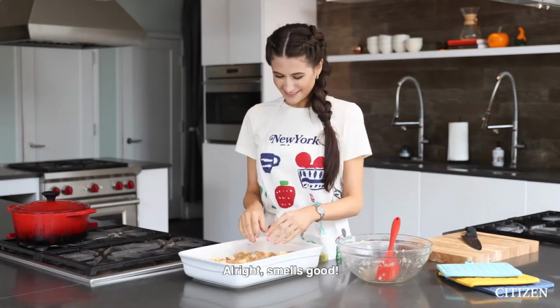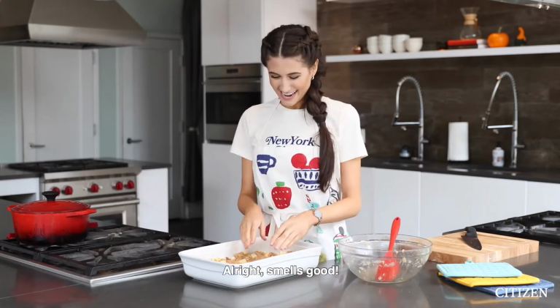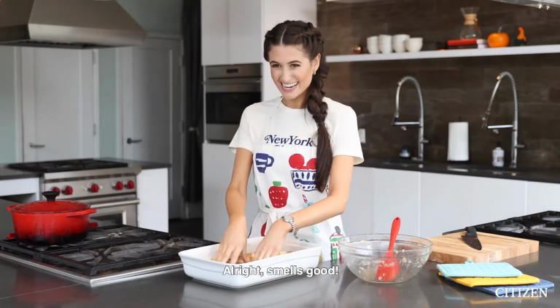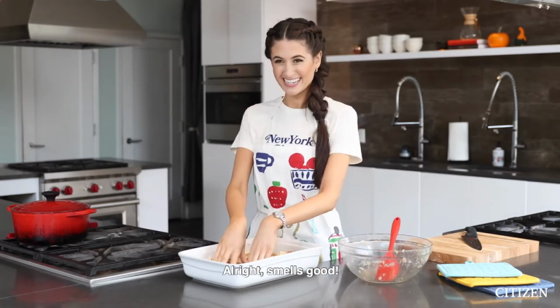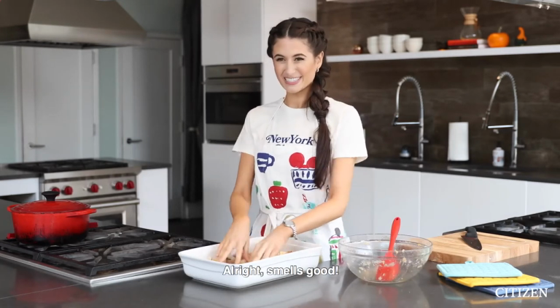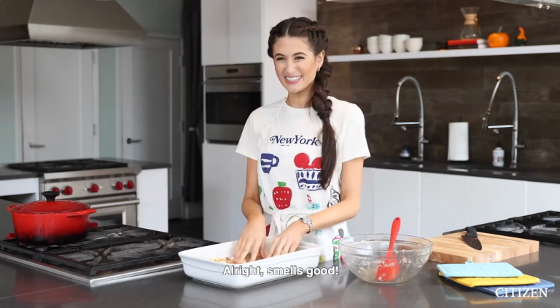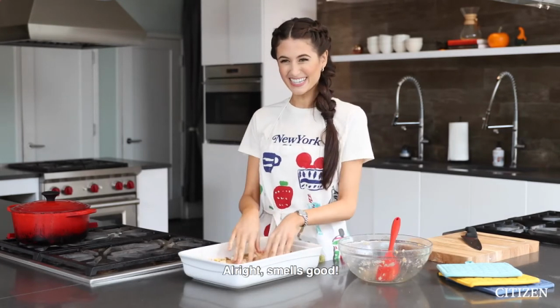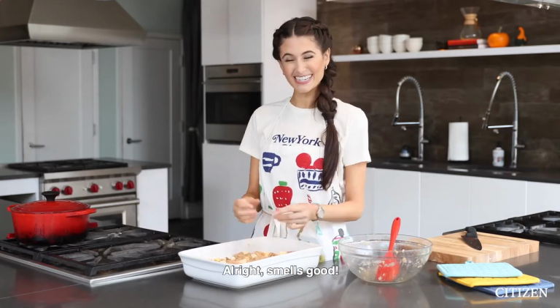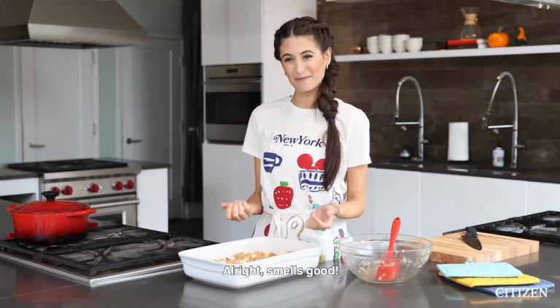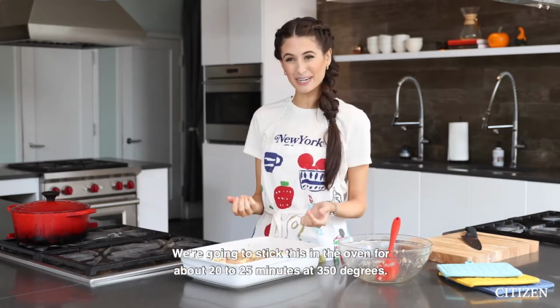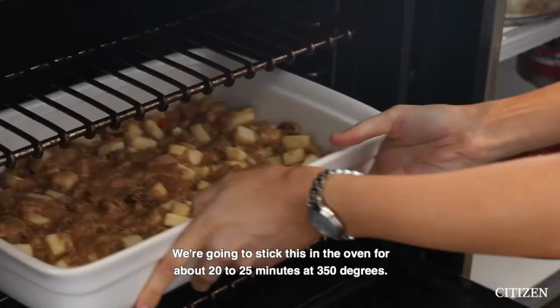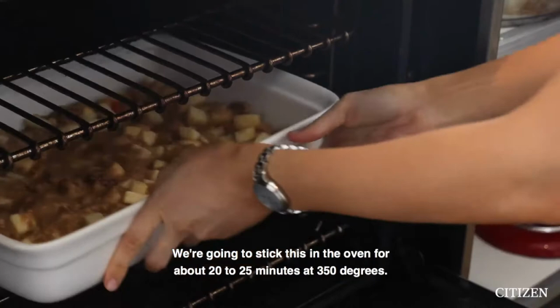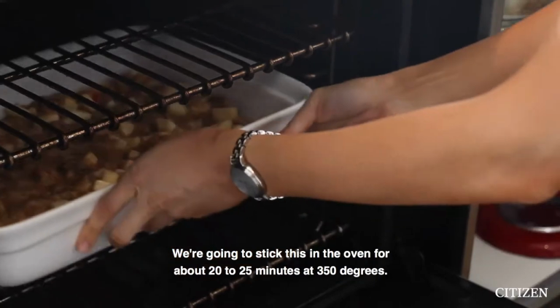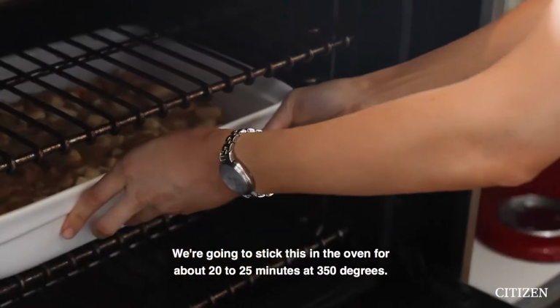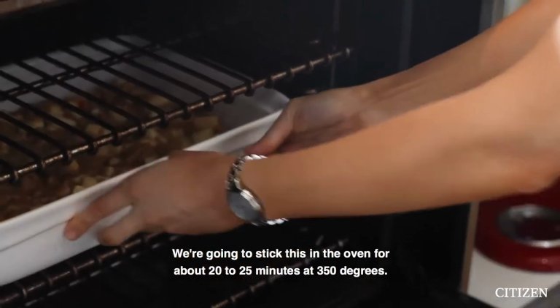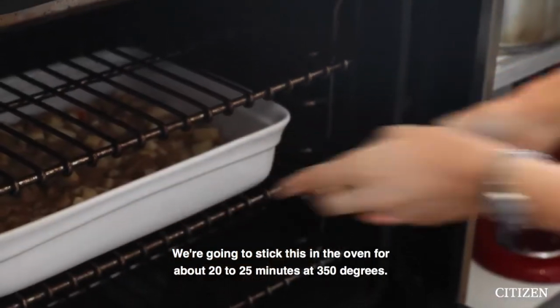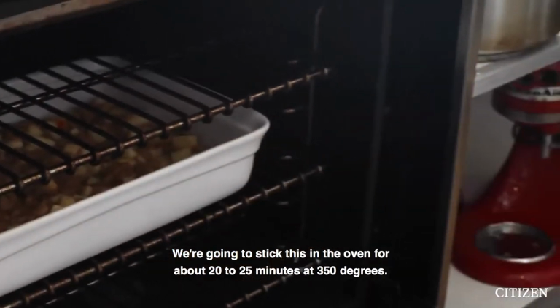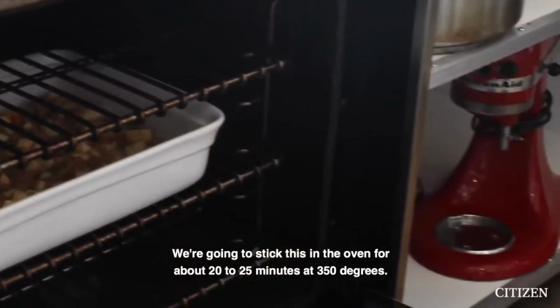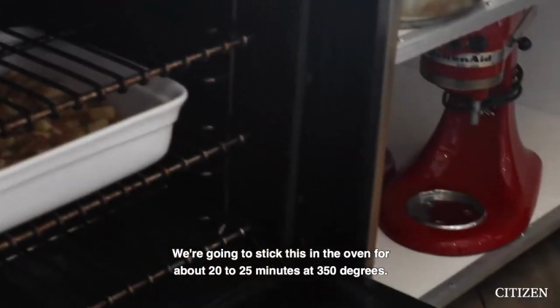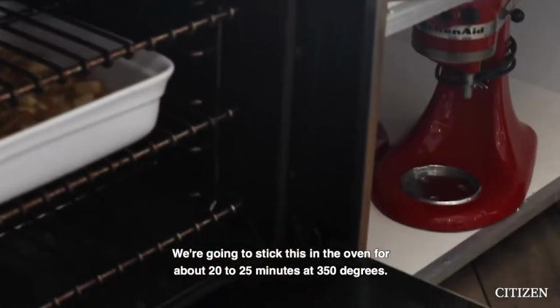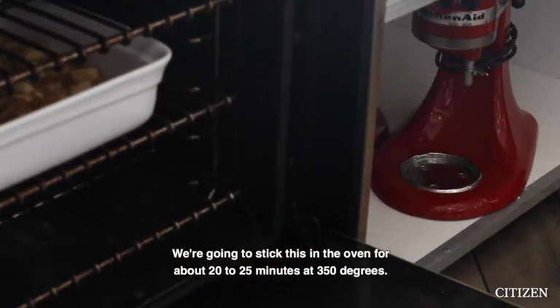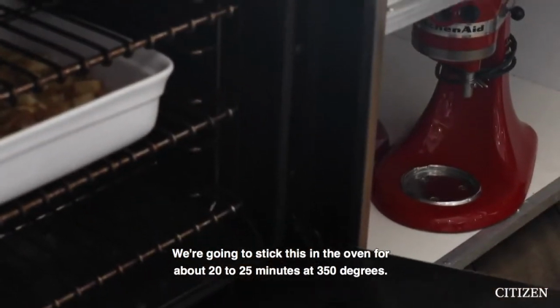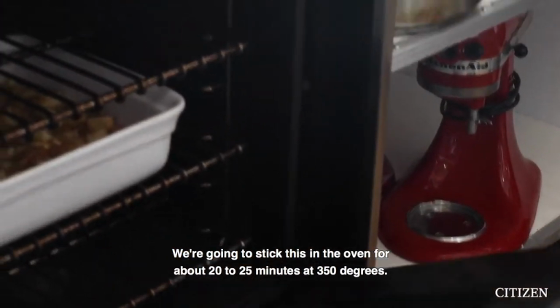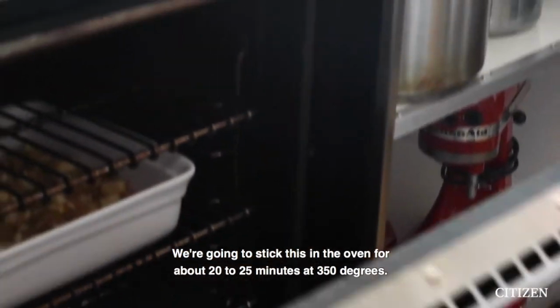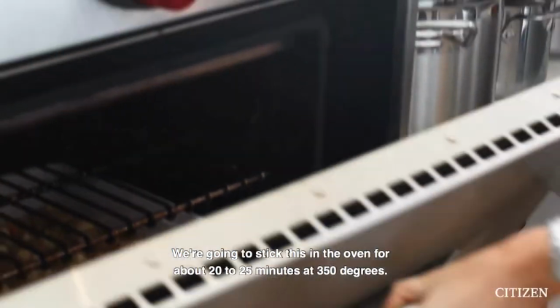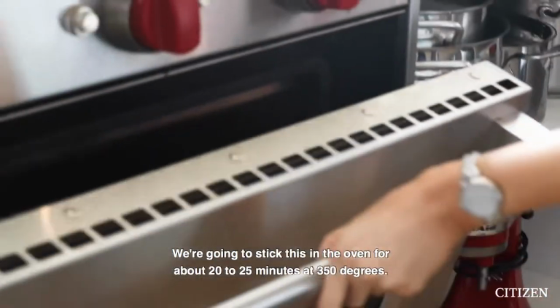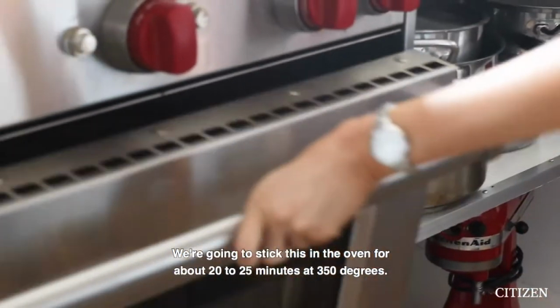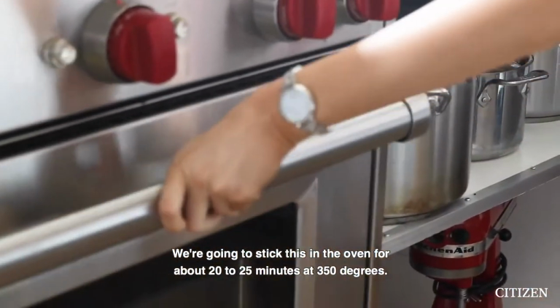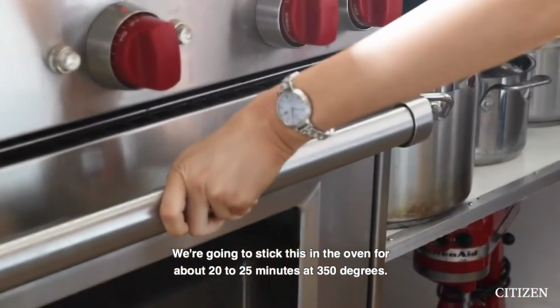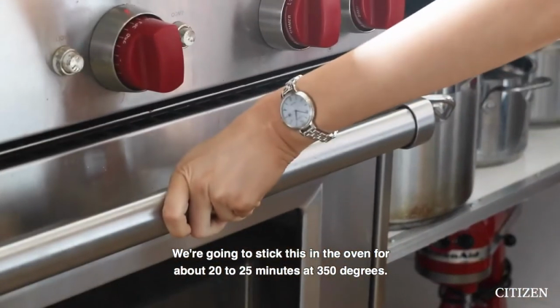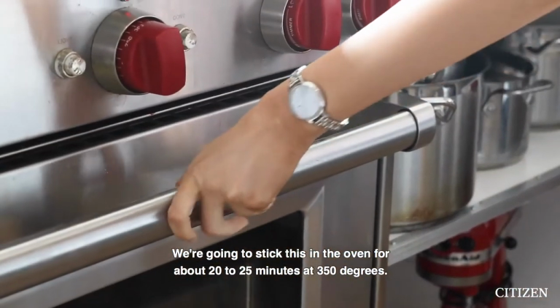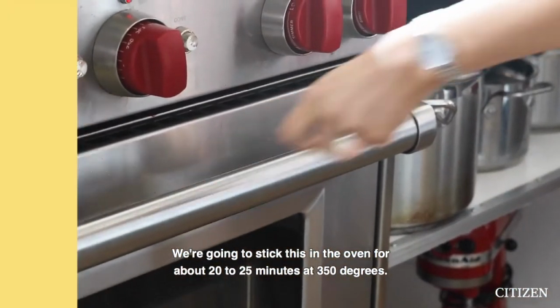Smells good. We're gonna stick this in the oven for about 20 to 25 minutes at 350 degrees.